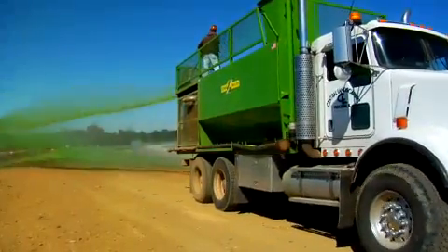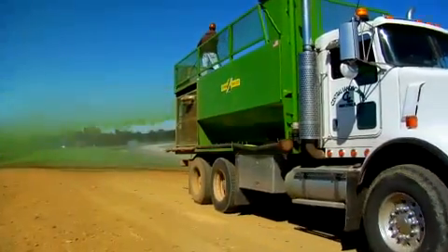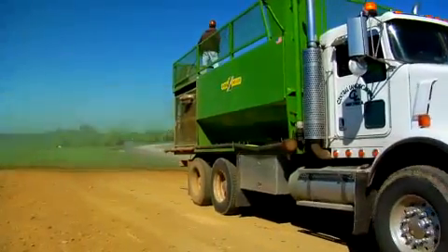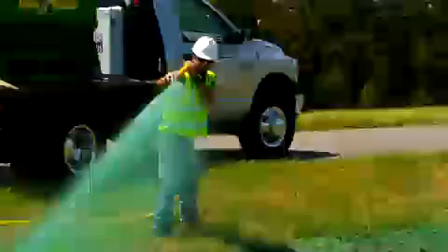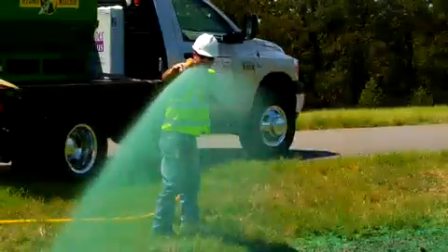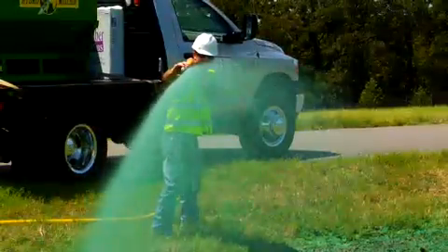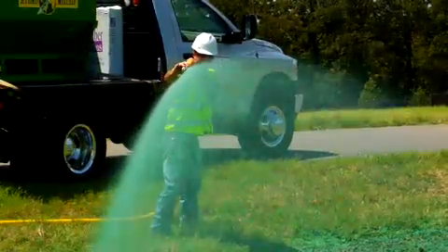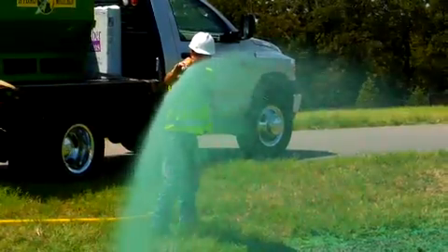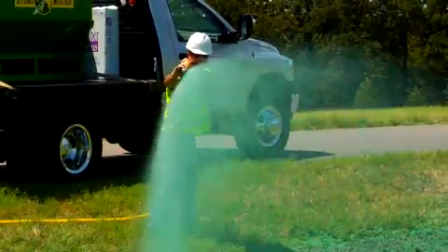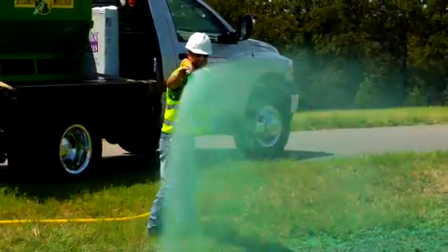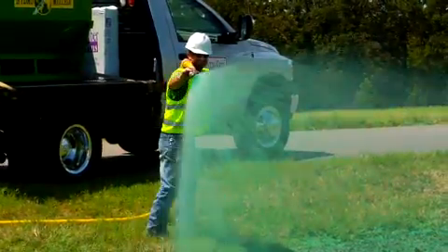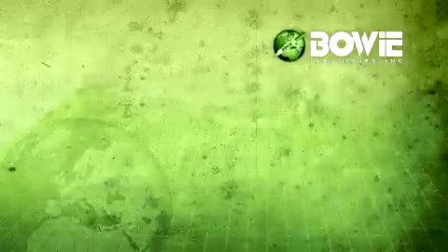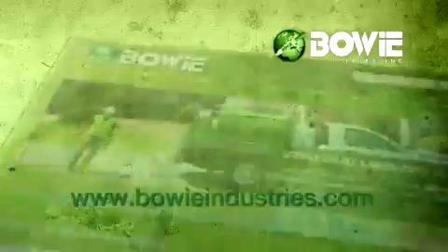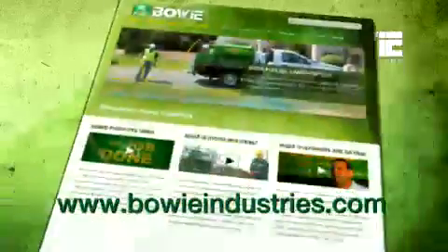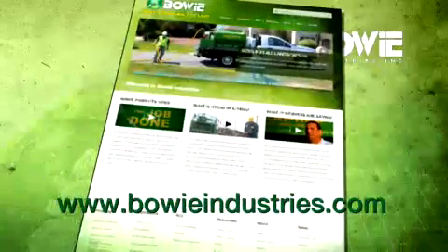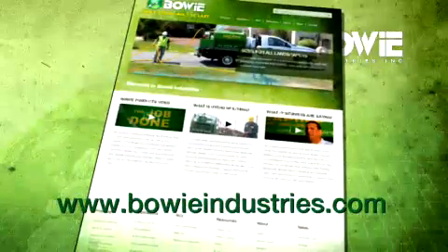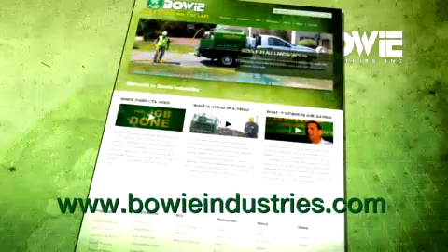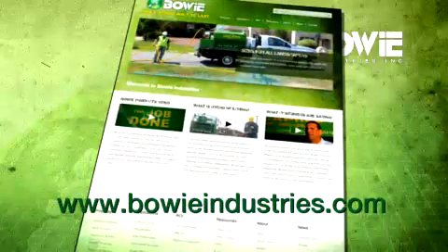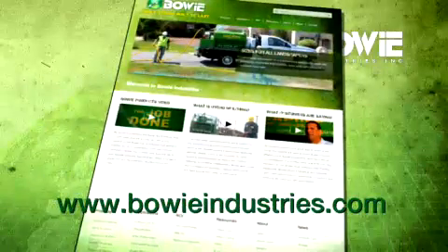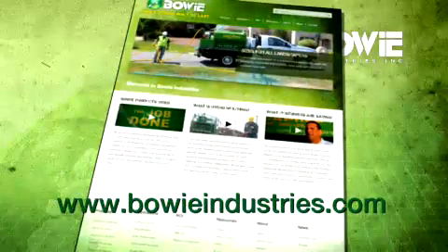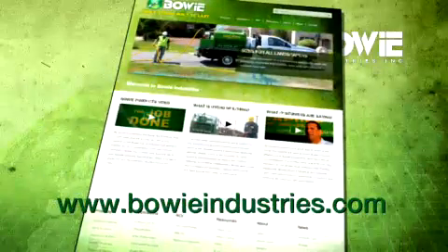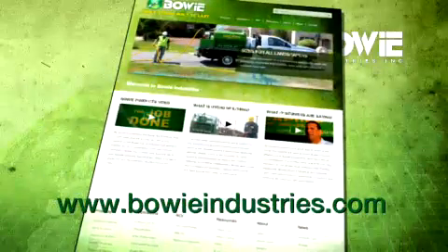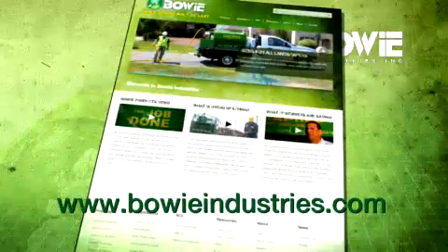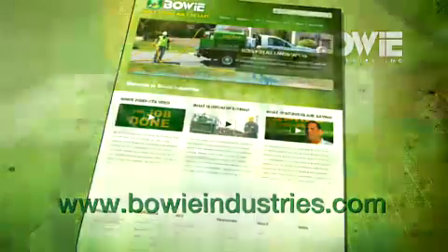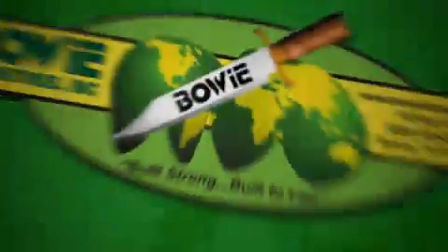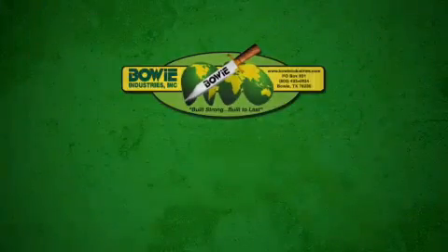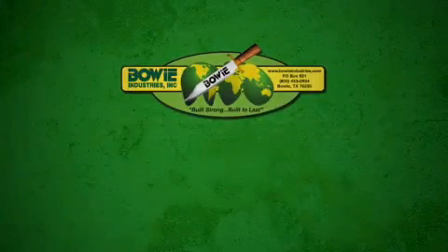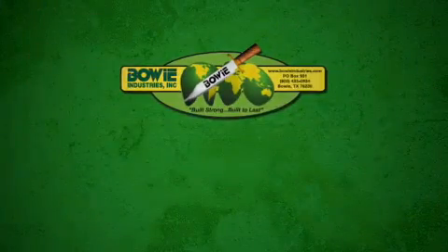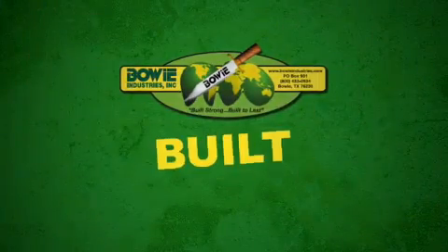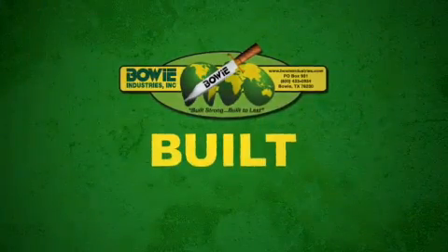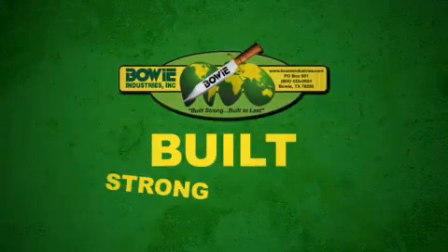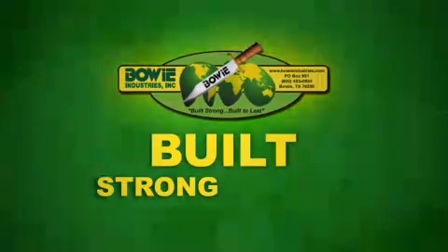For more information about the hydromulching process and hydraulic planting techniques and equipment, please visit the Bui Industries website. Bui — built strong, built to last.